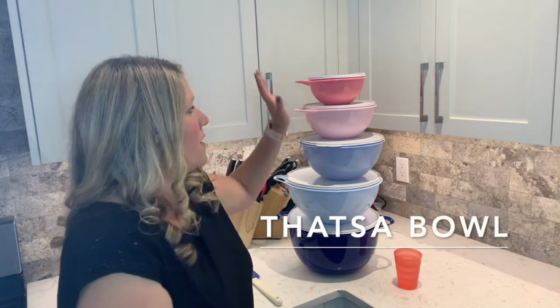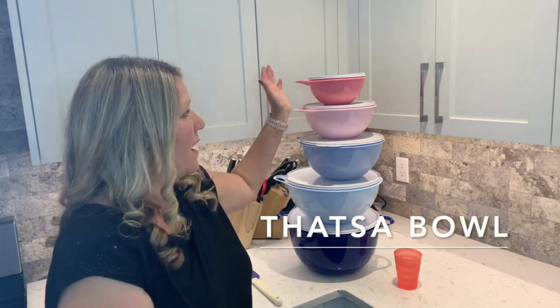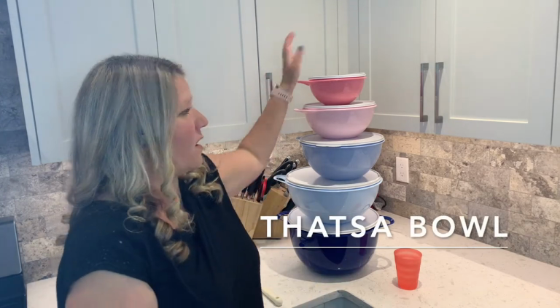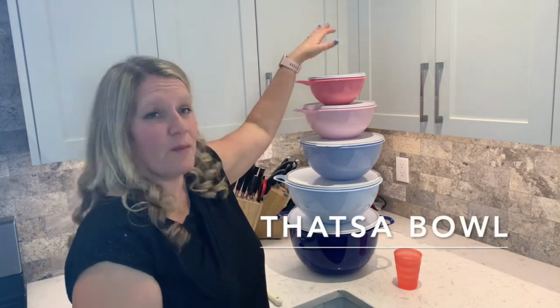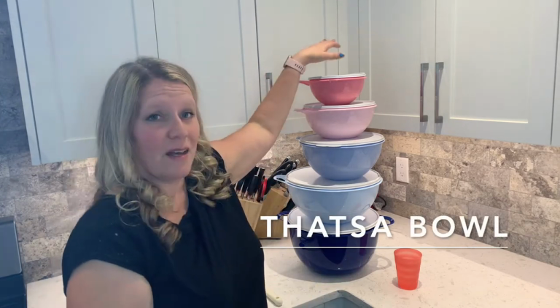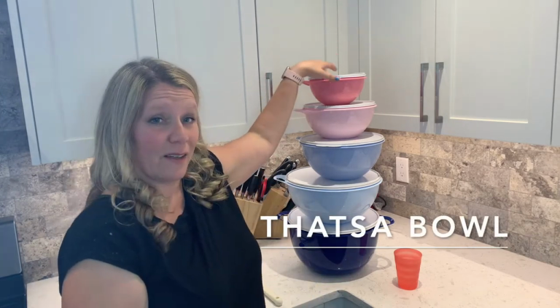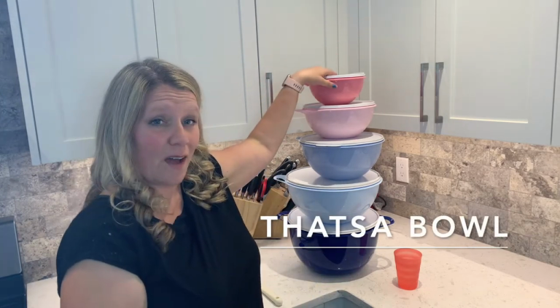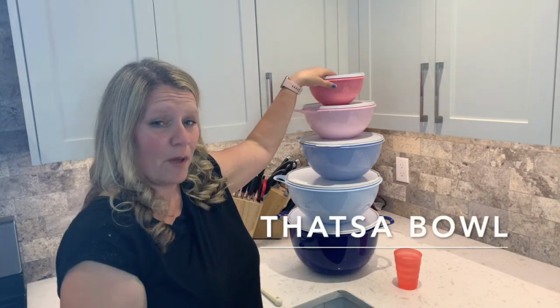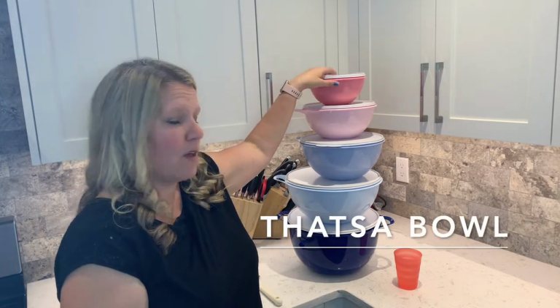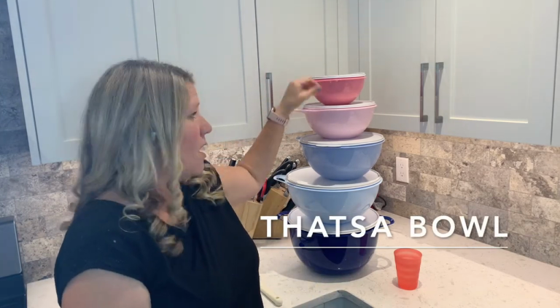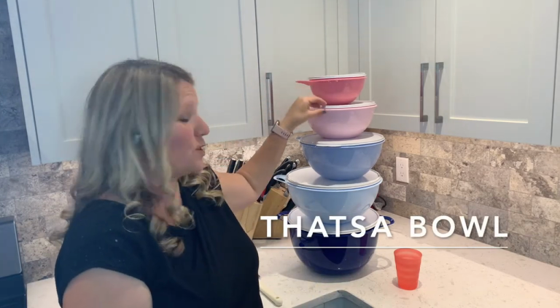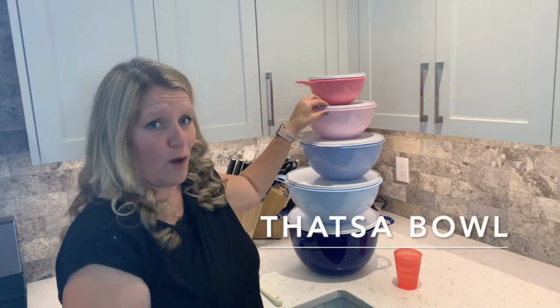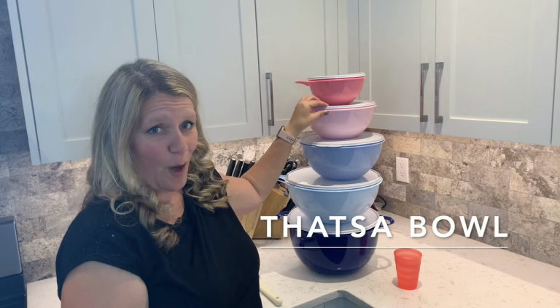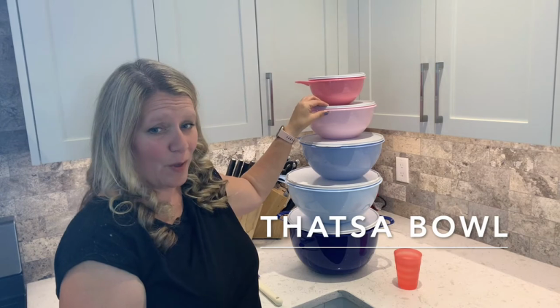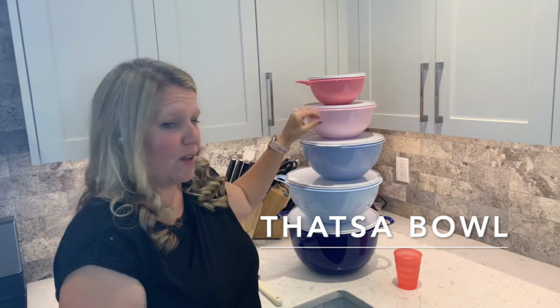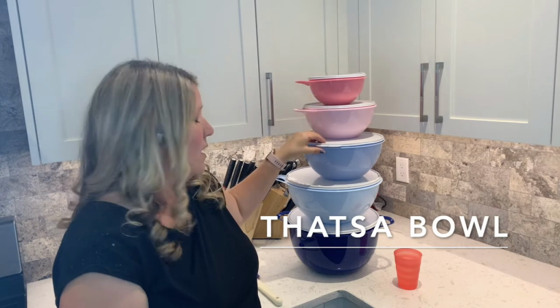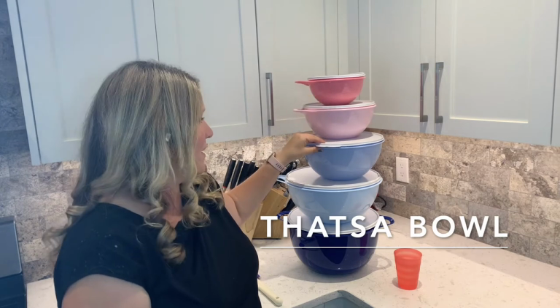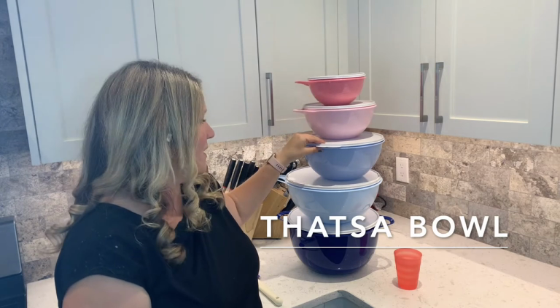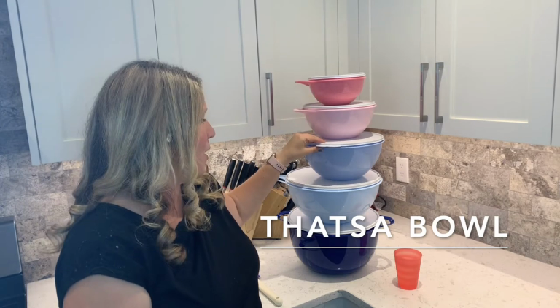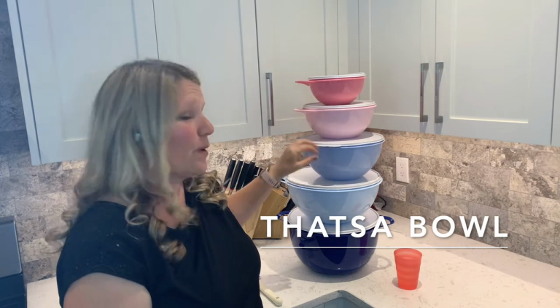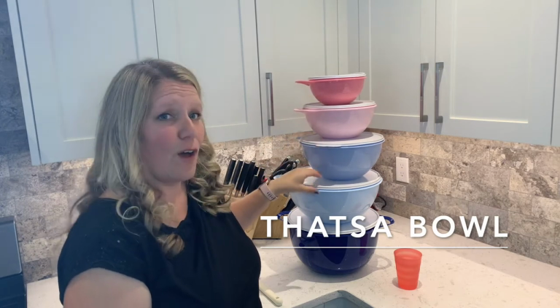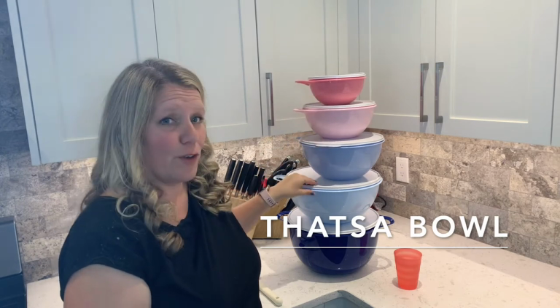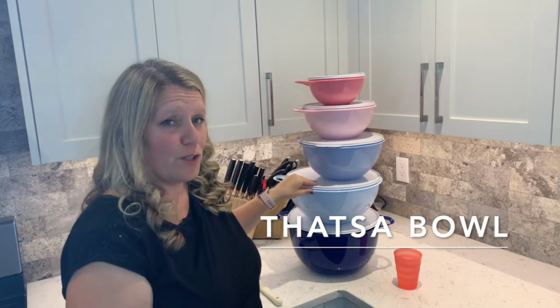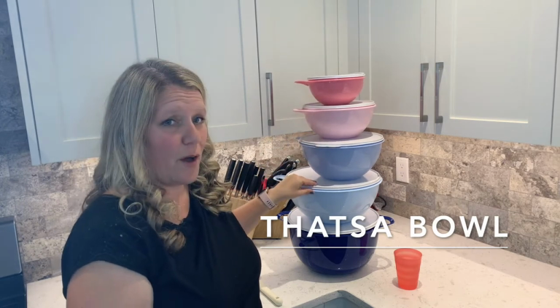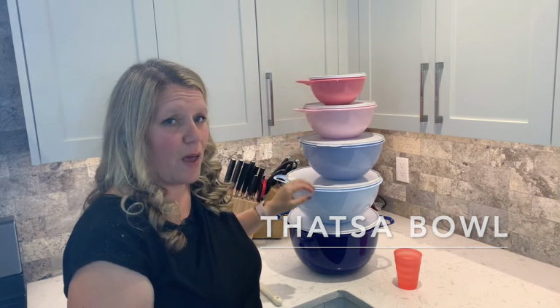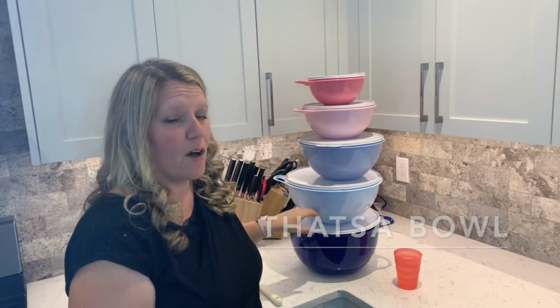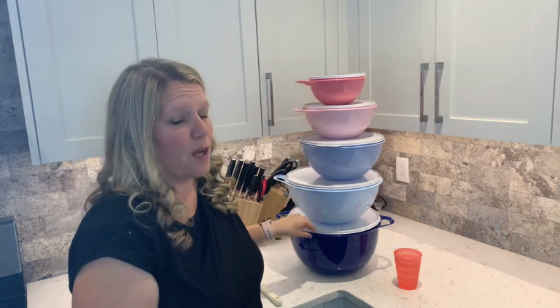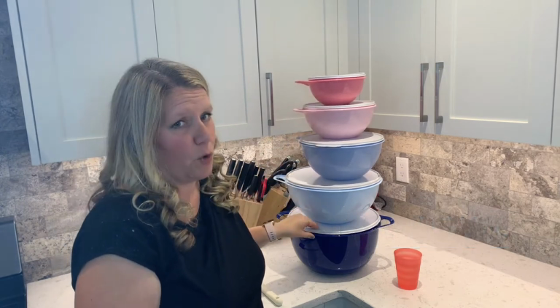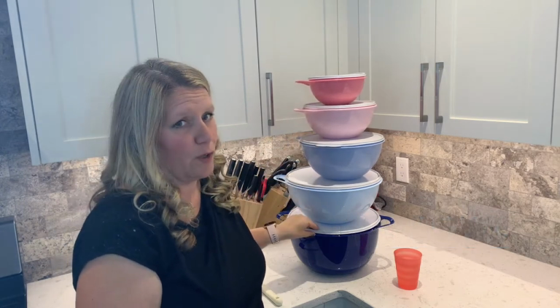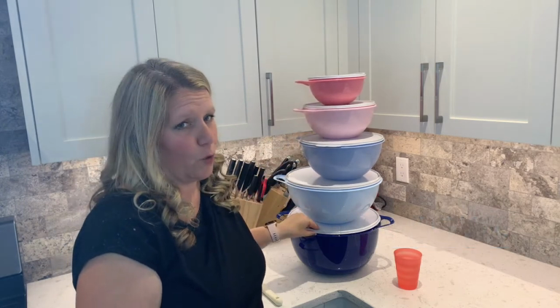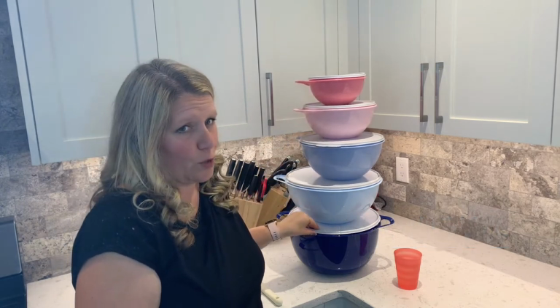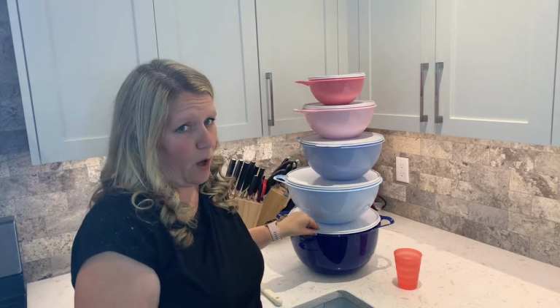They come in a 6 cup, a 12 cup, a 19 cup, a 32 cup, and our Mega Bowl in the 42 cup.